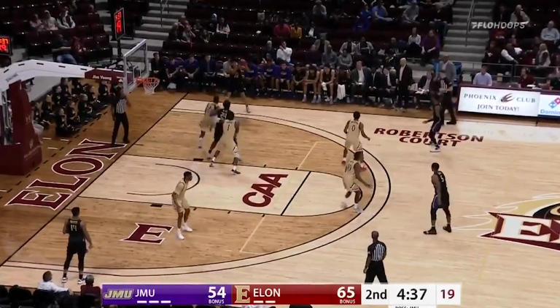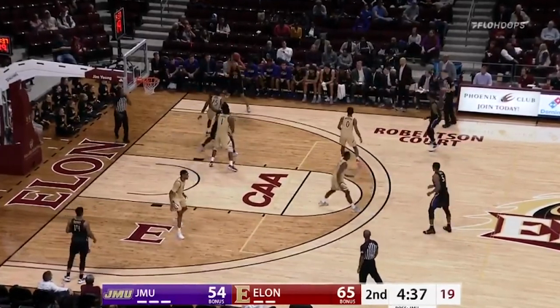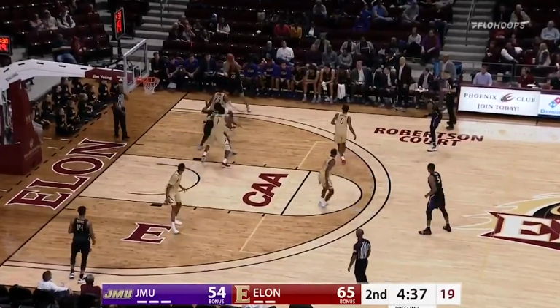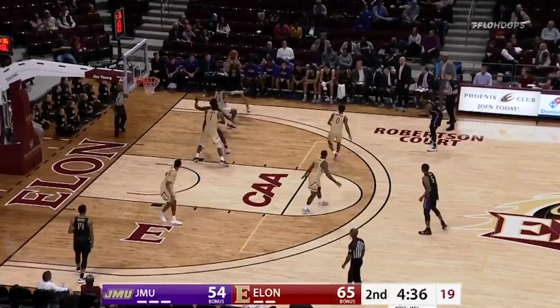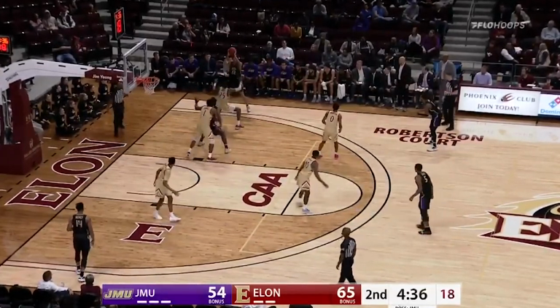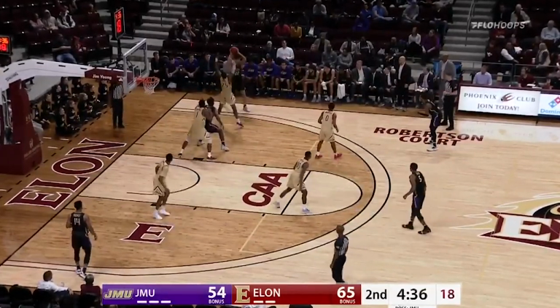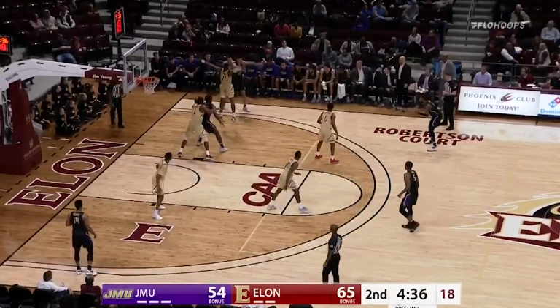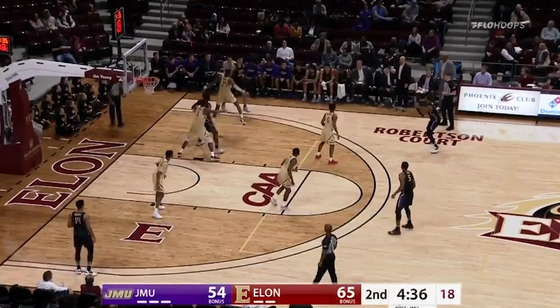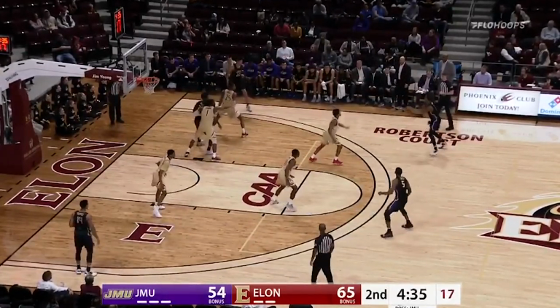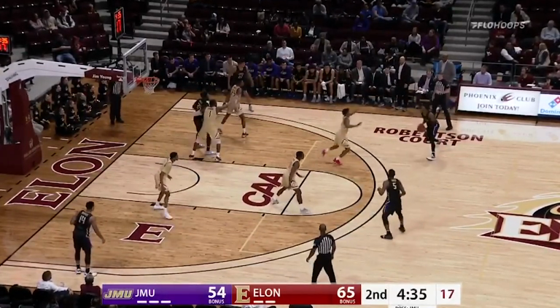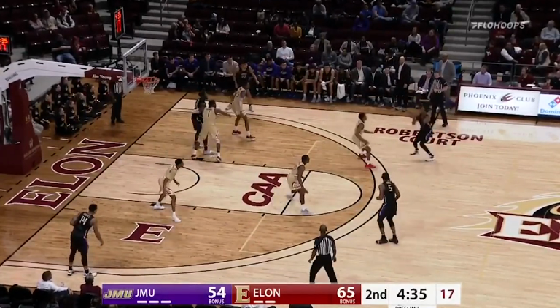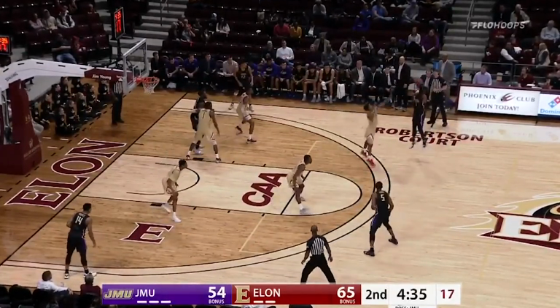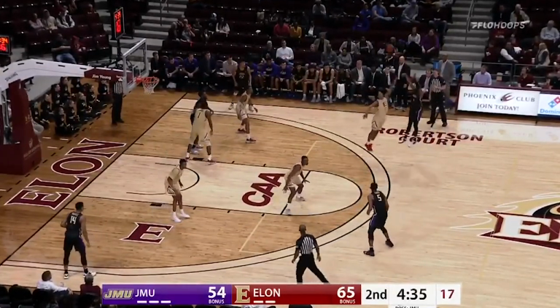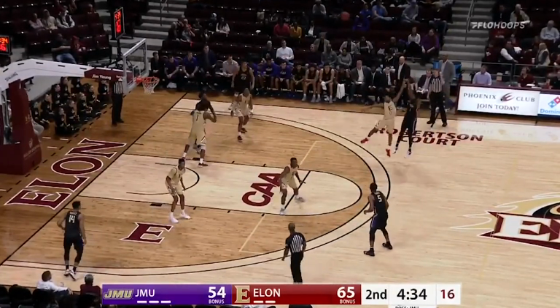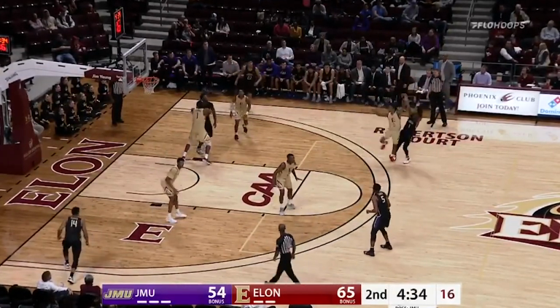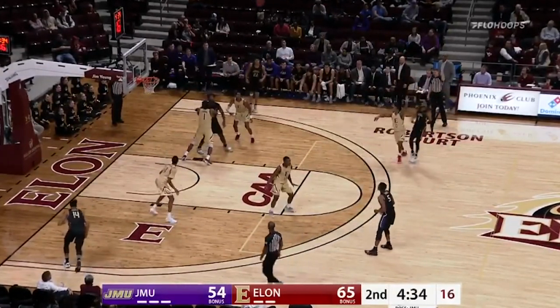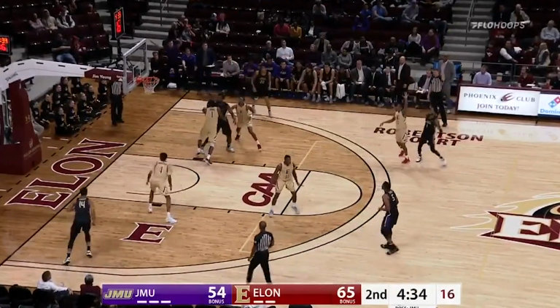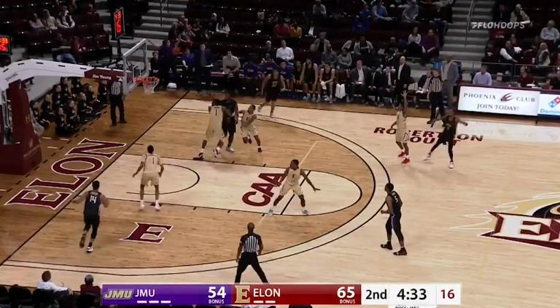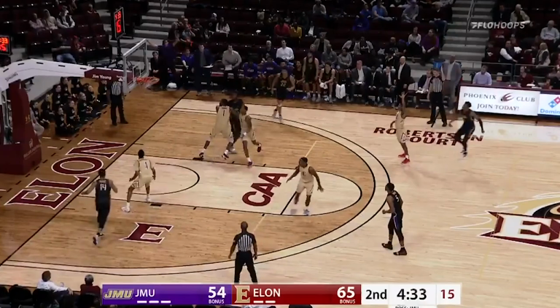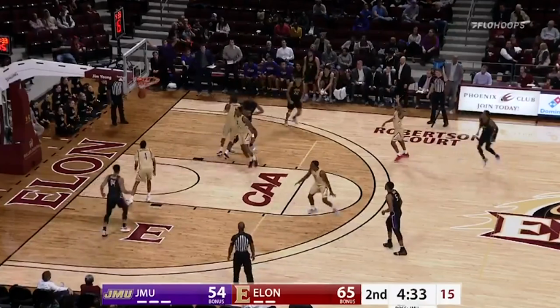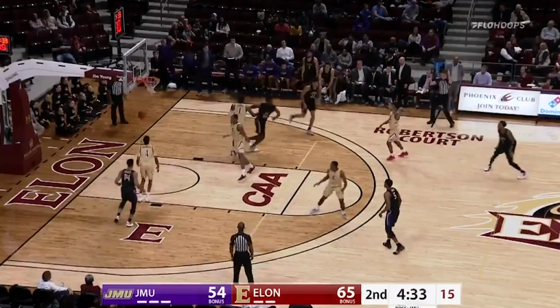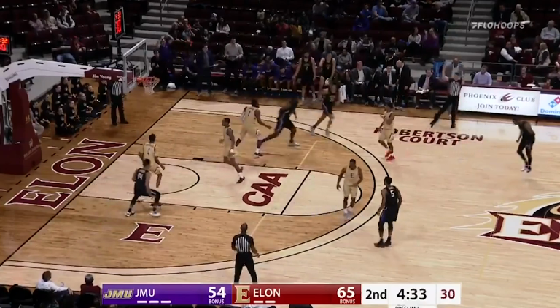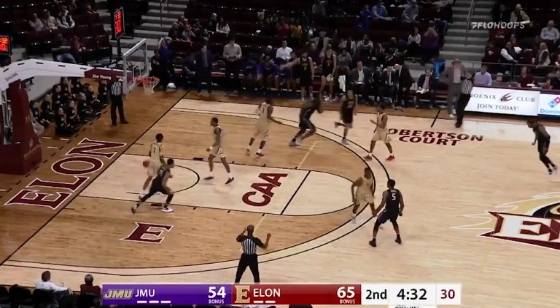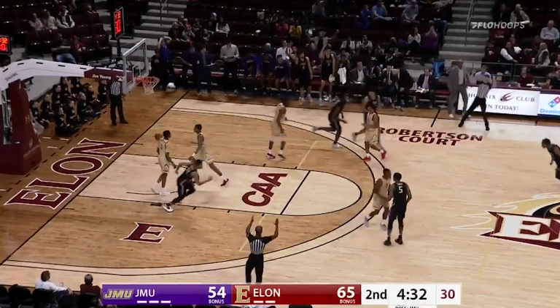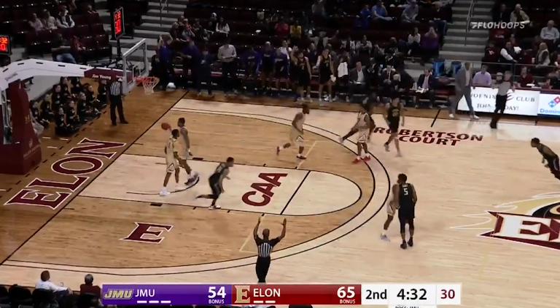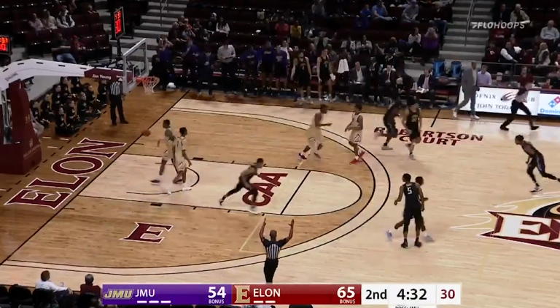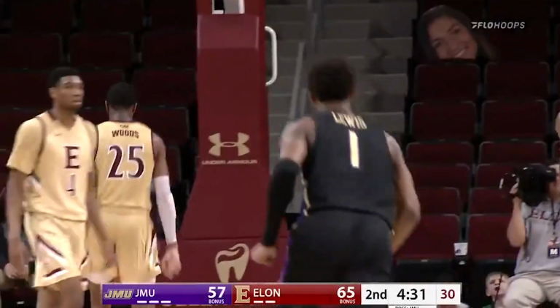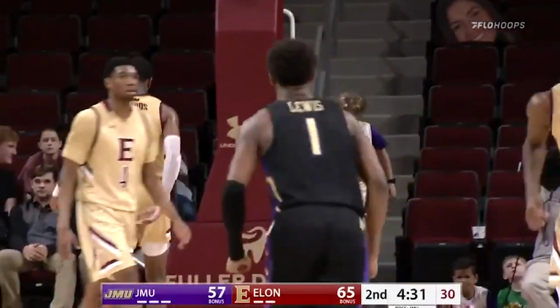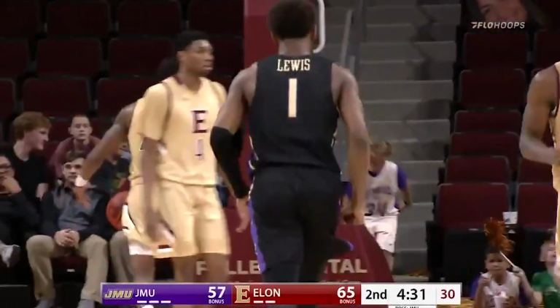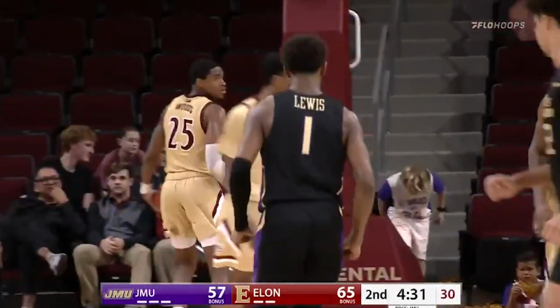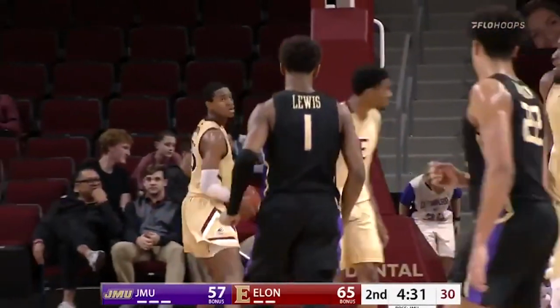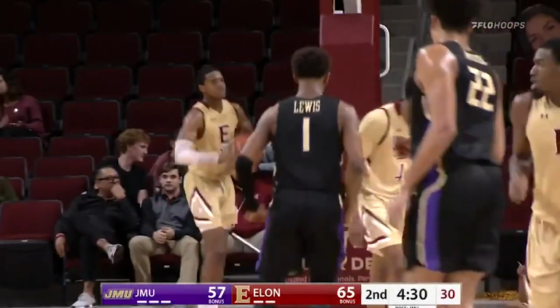Banks flips it away. Wooden corner right side, up top Lewis for the three — and good. Matt Lewis.